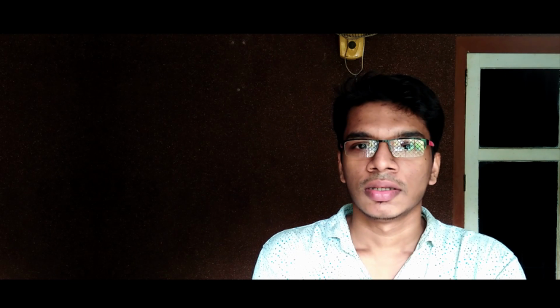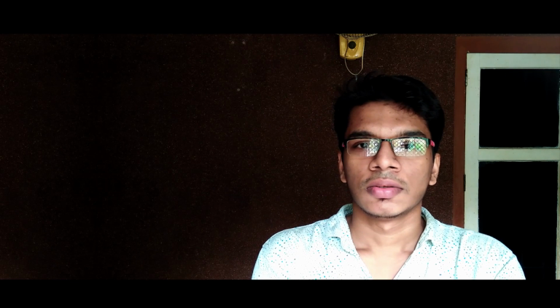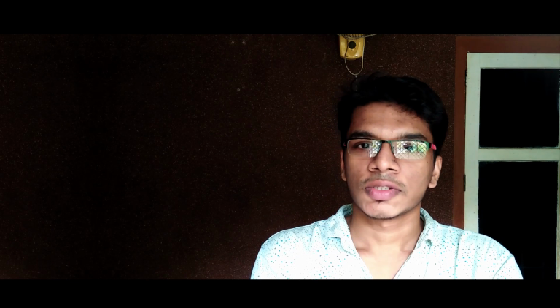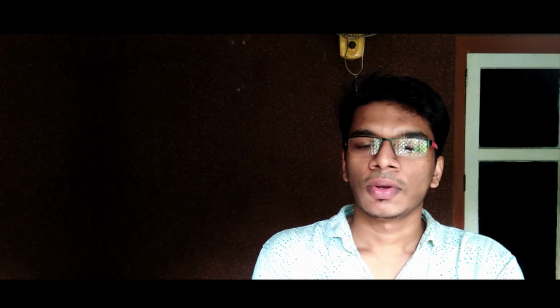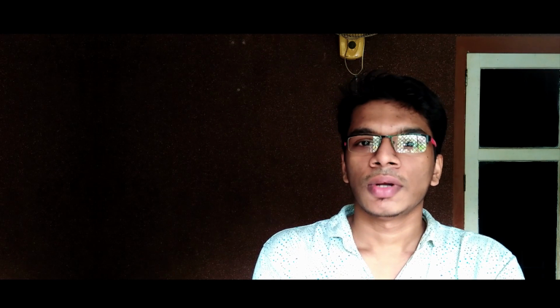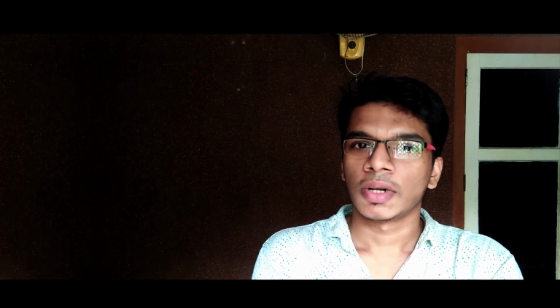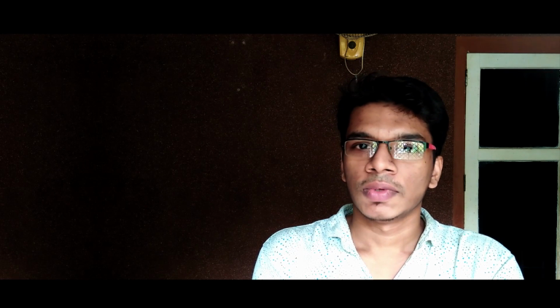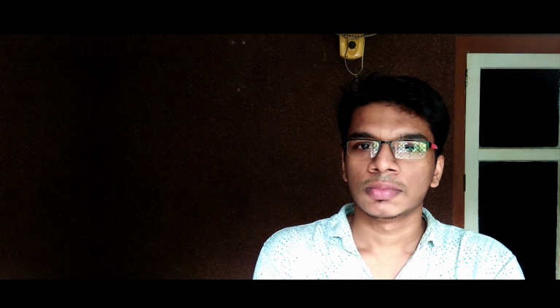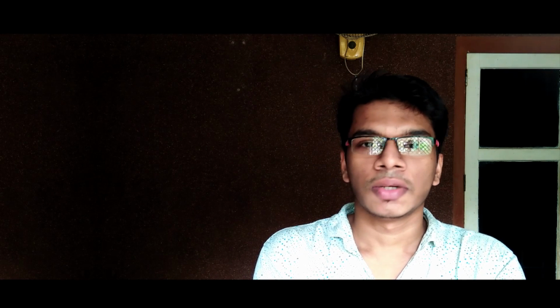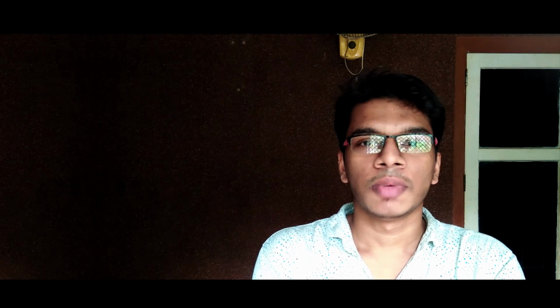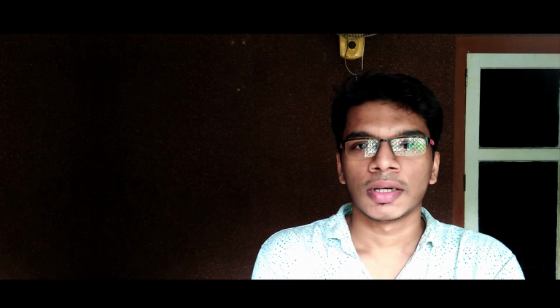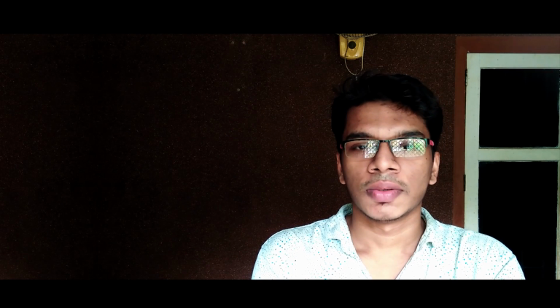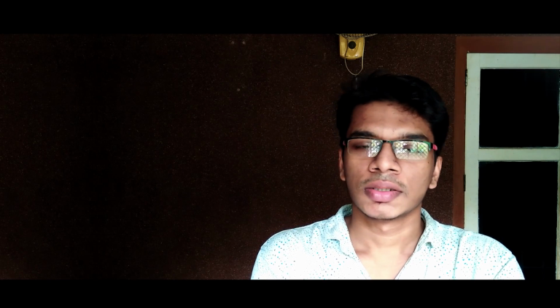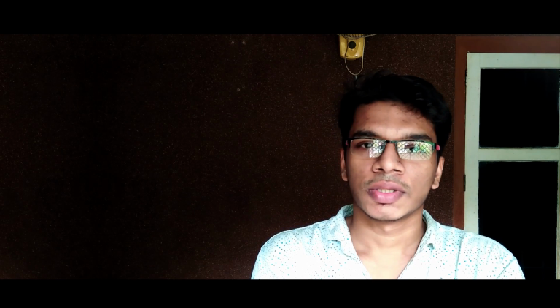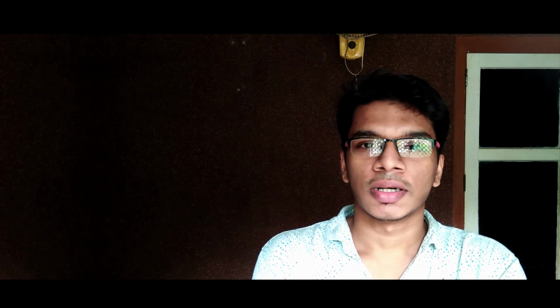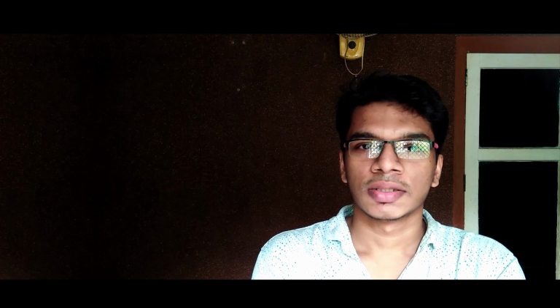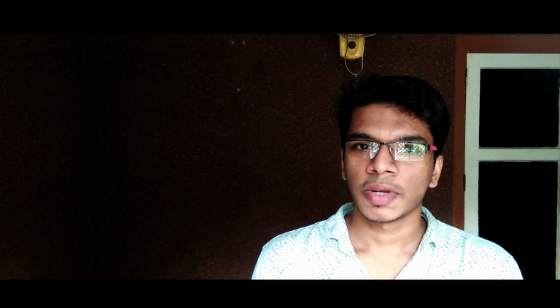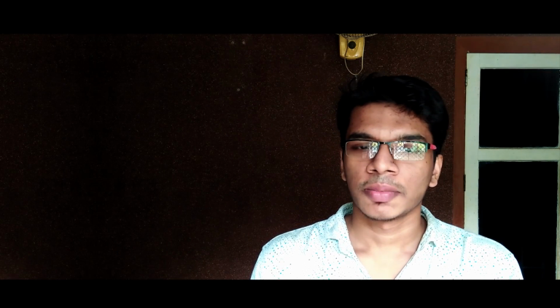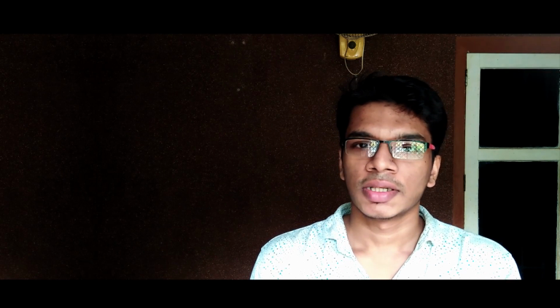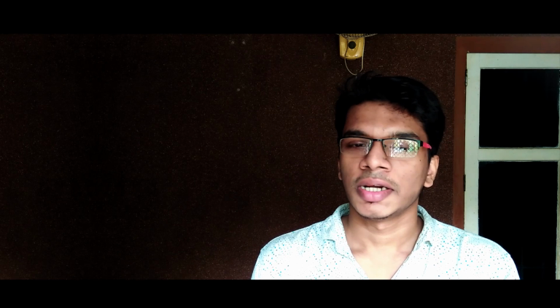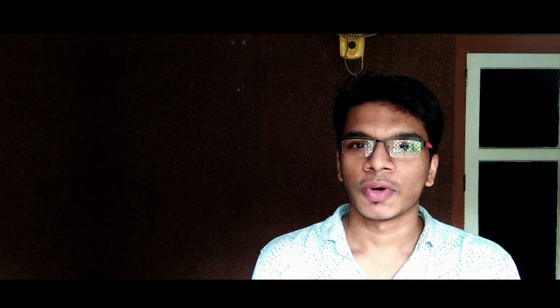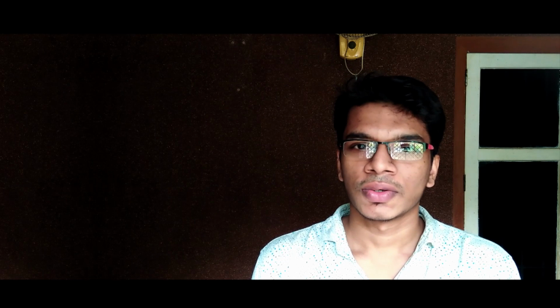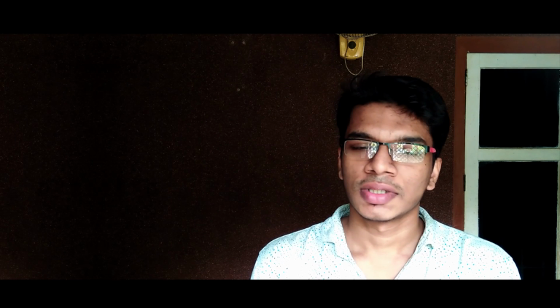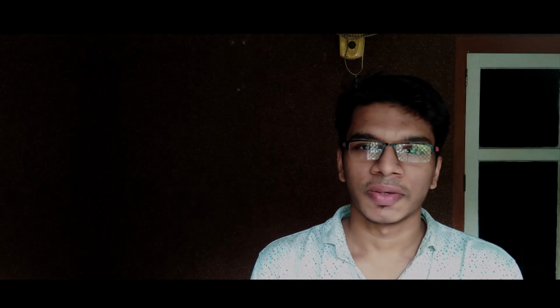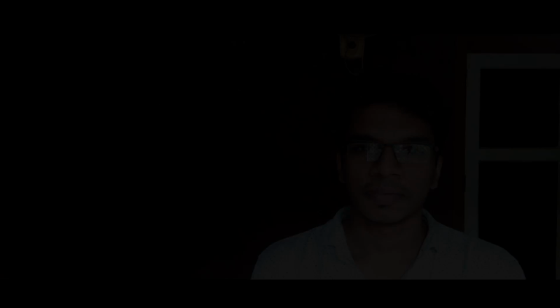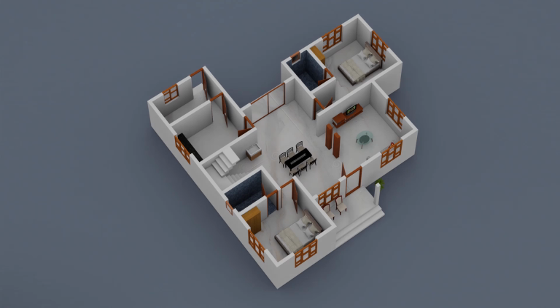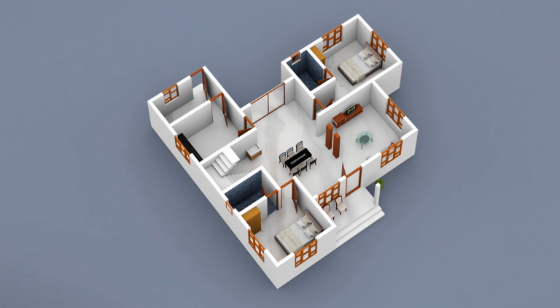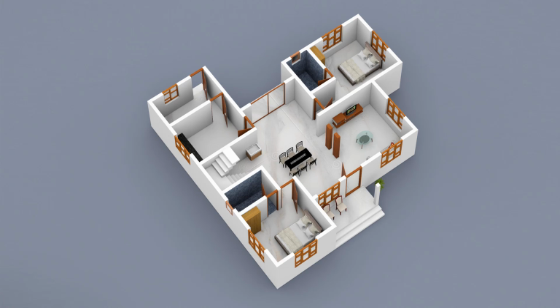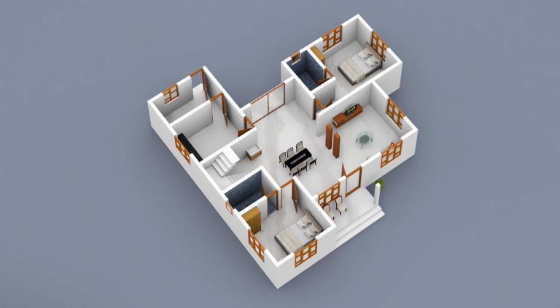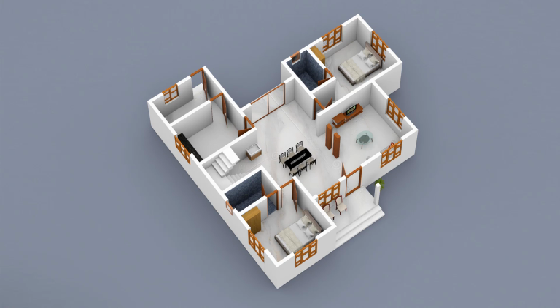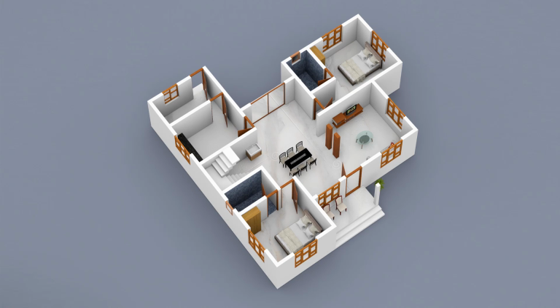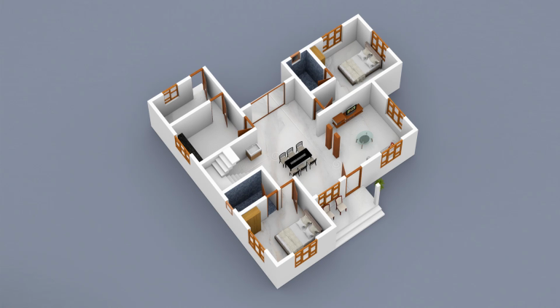There are only 4 bedrooms on the first floor. This is only a 3D model. This plan is a 3D cut-off plan.